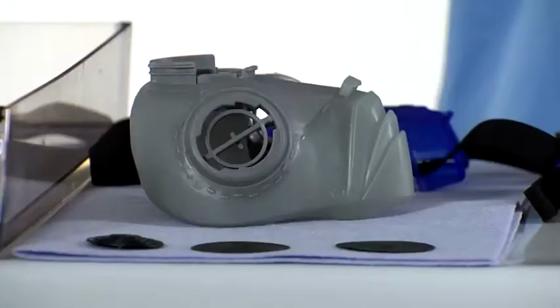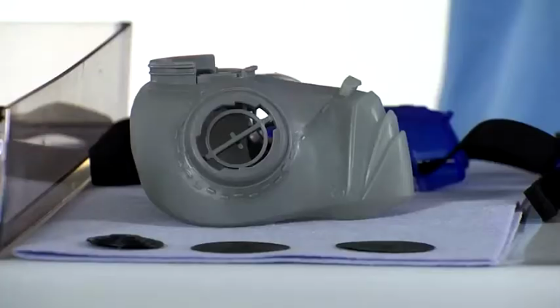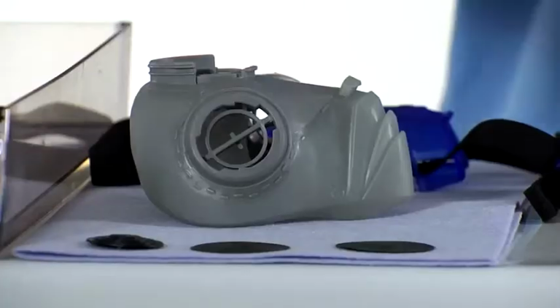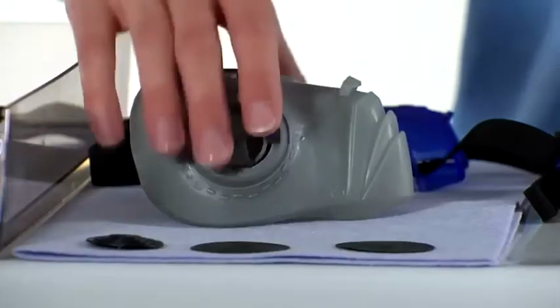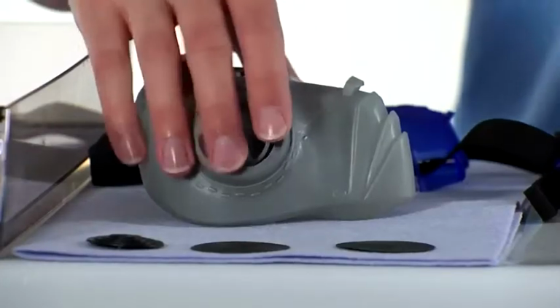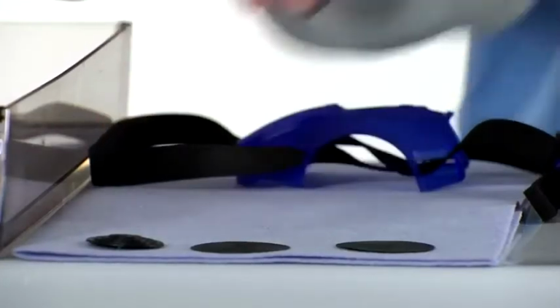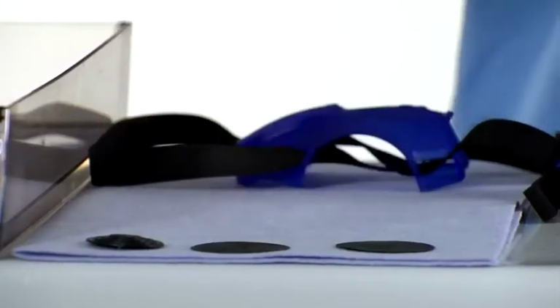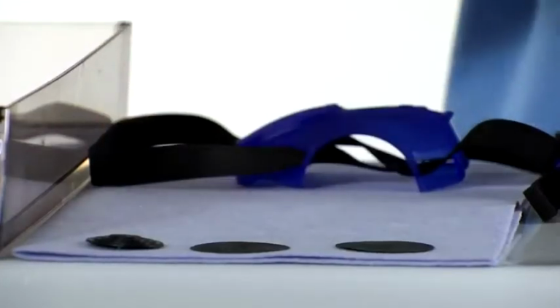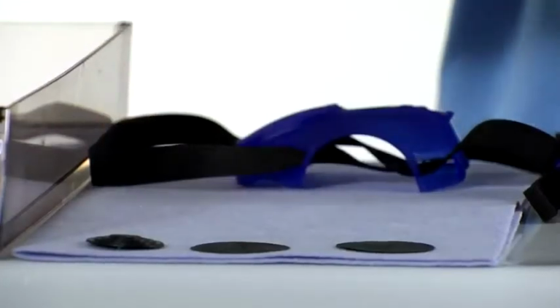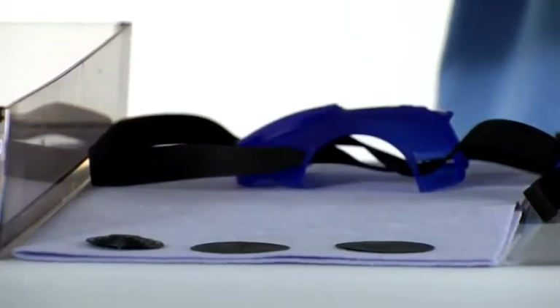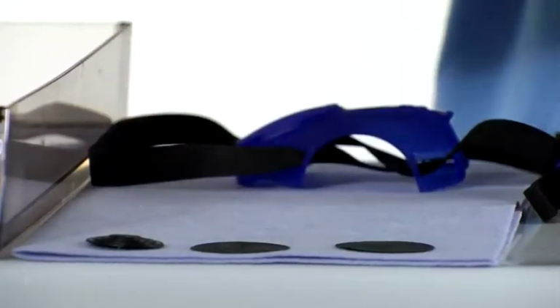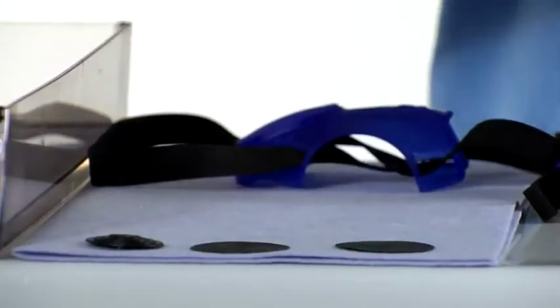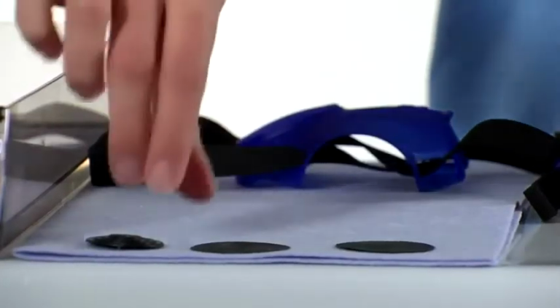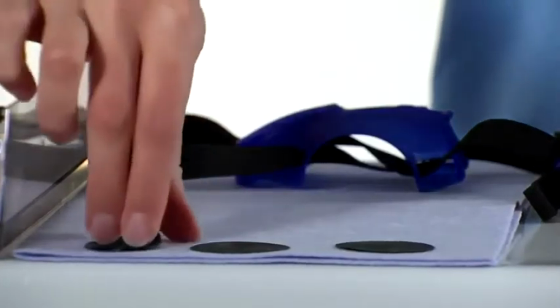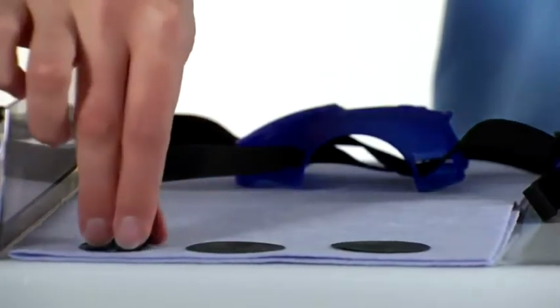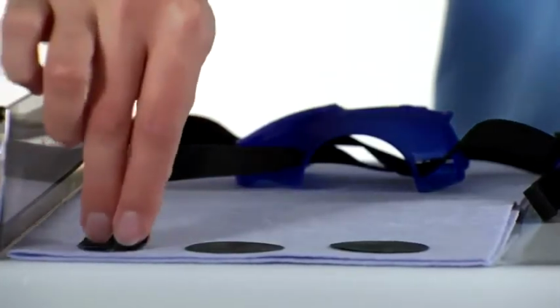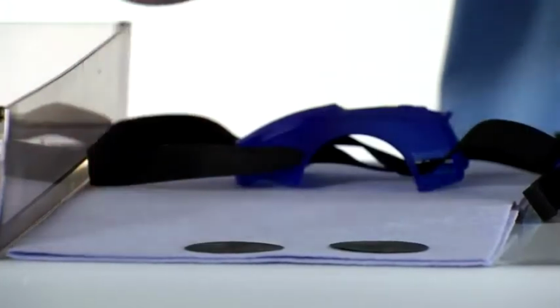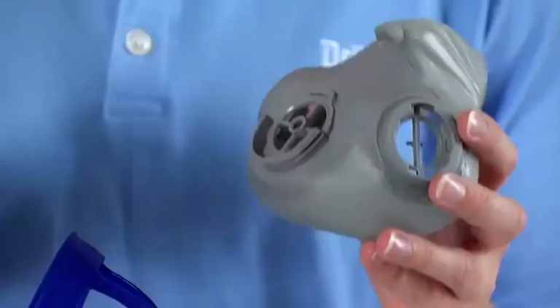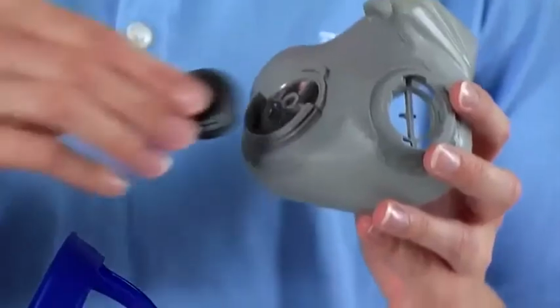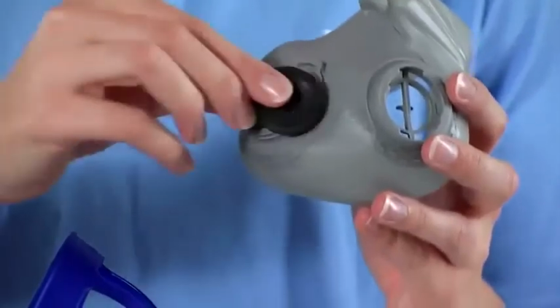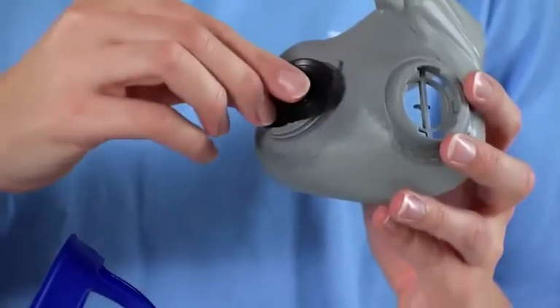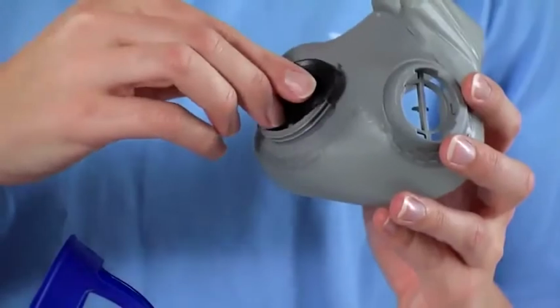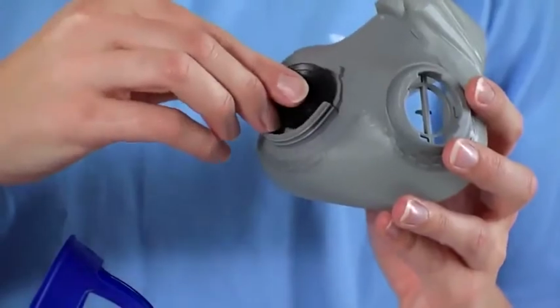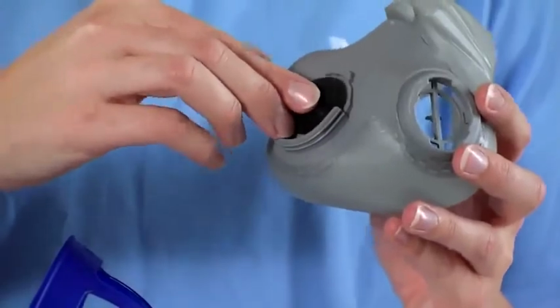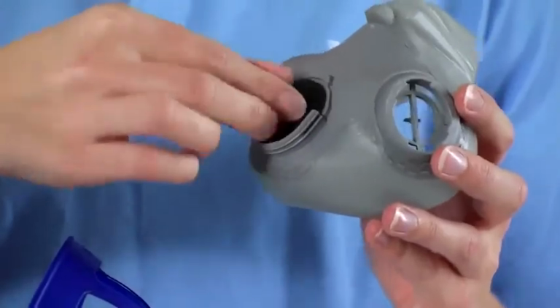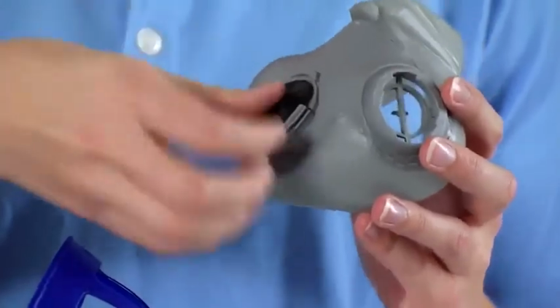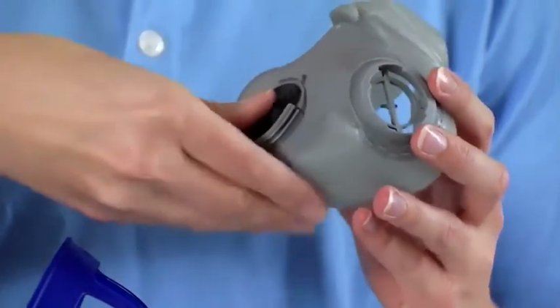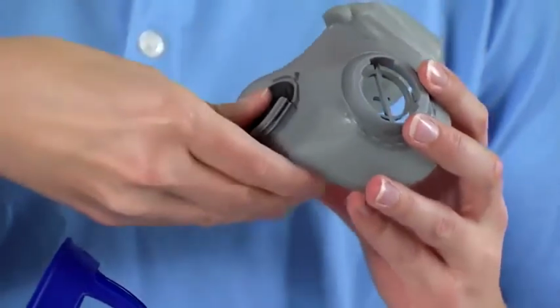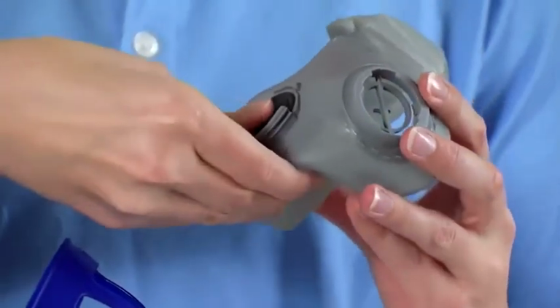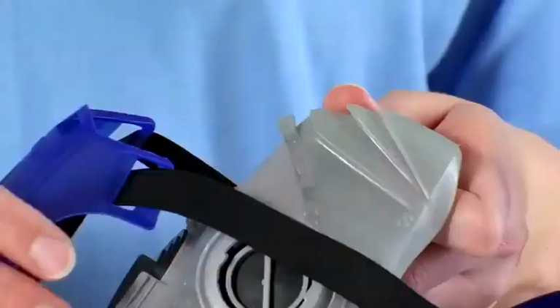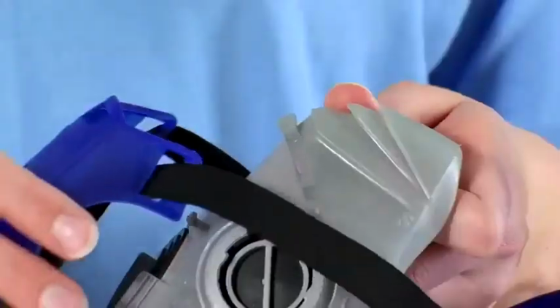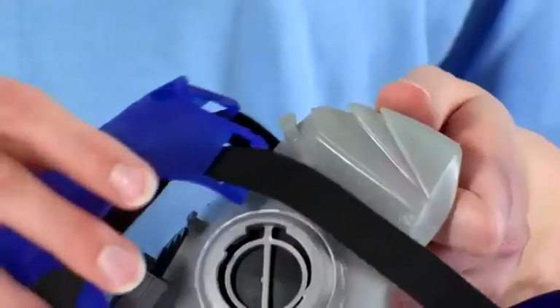After cleaning, press the valve disc into the valve seat, then reassemble the mask completely.